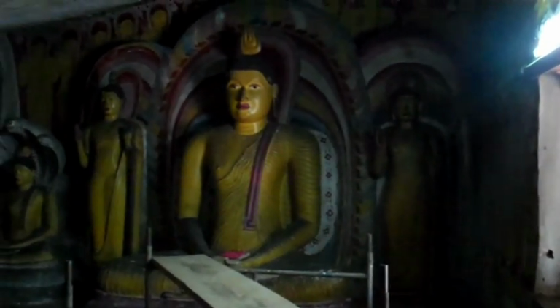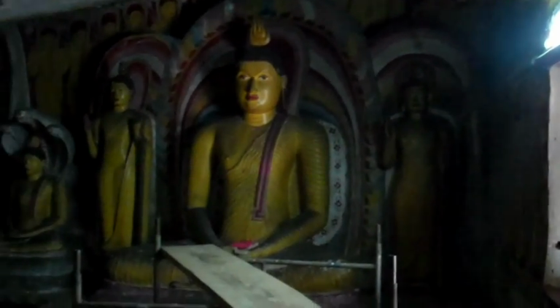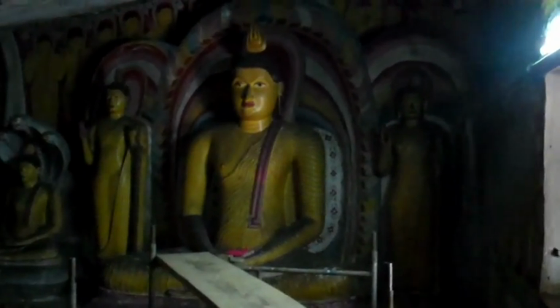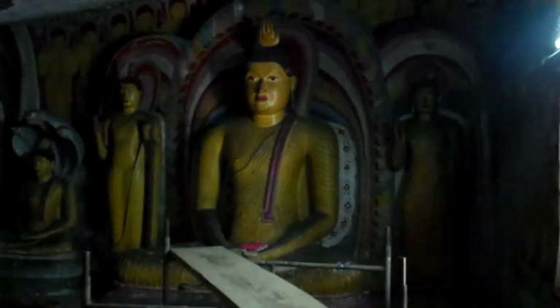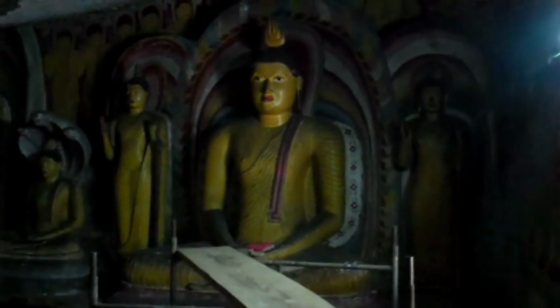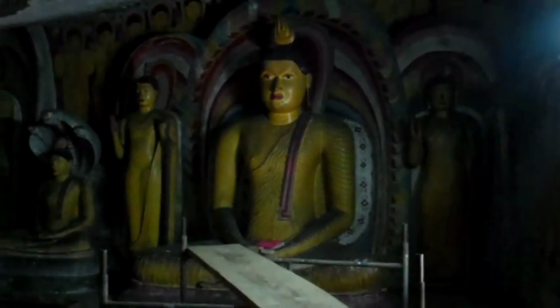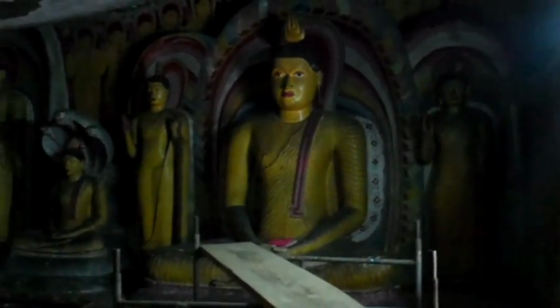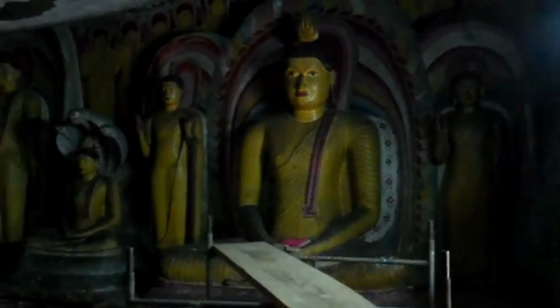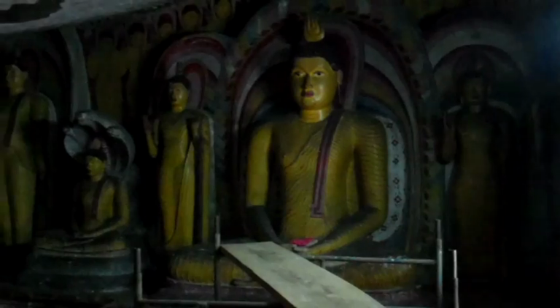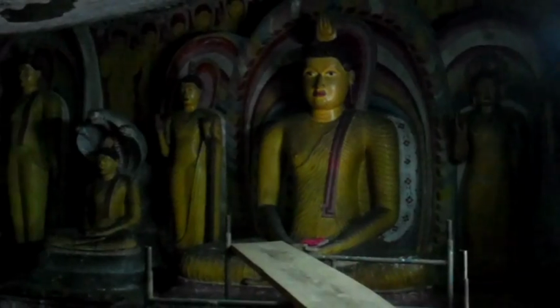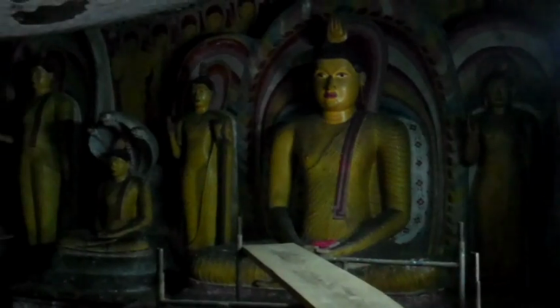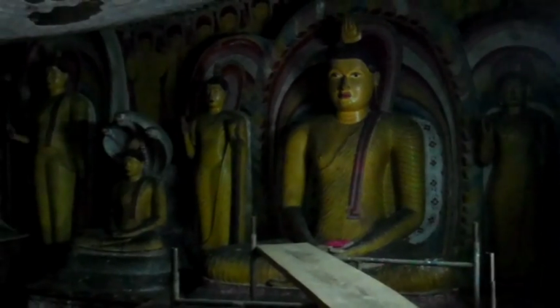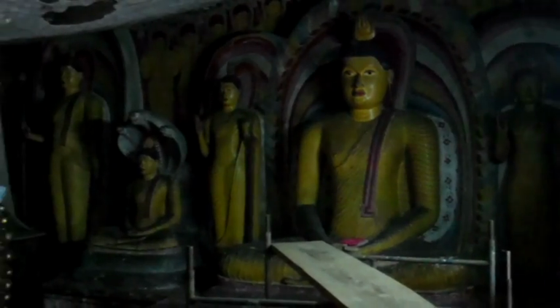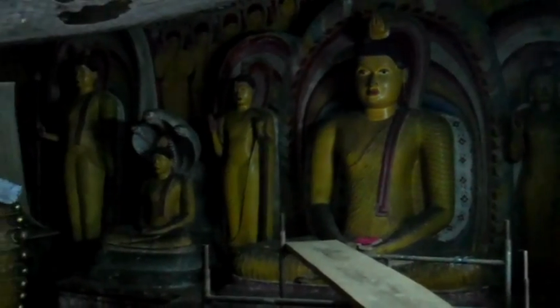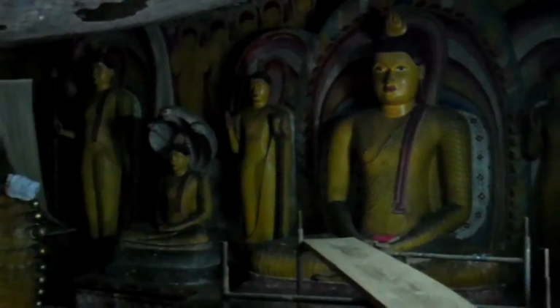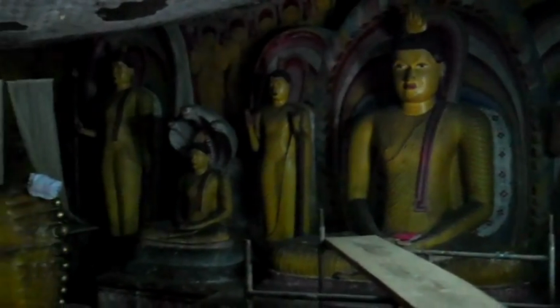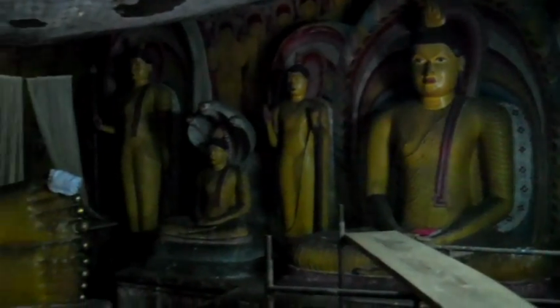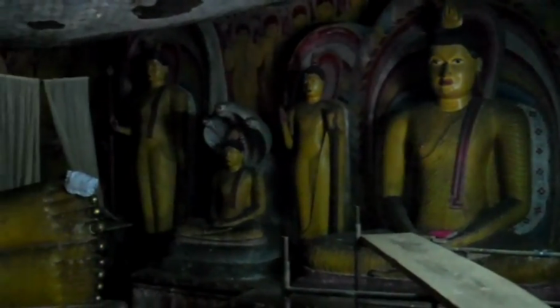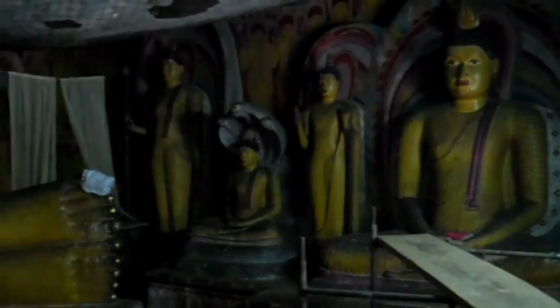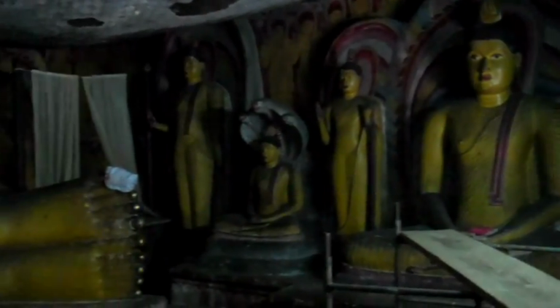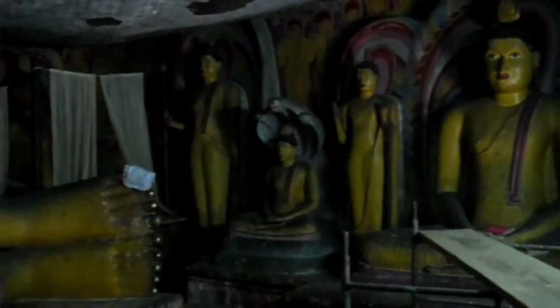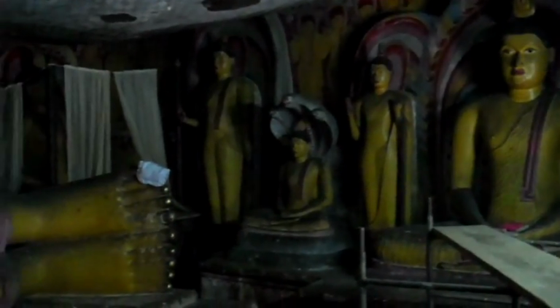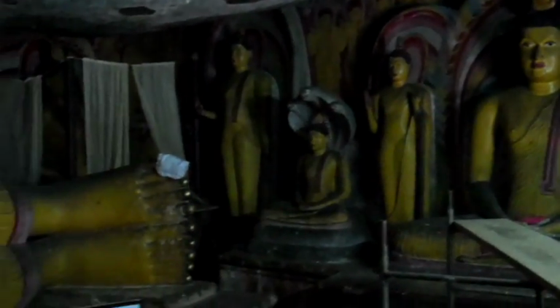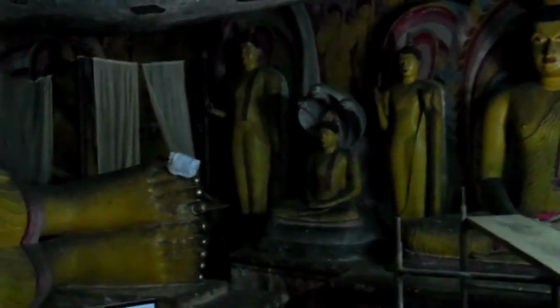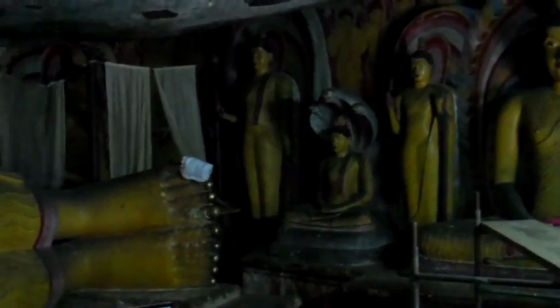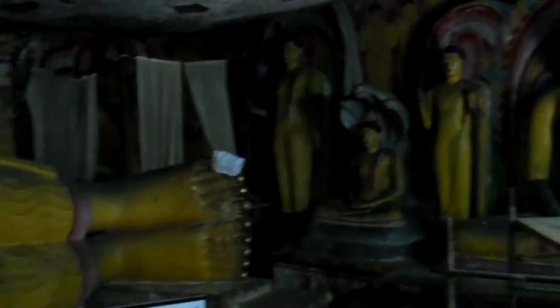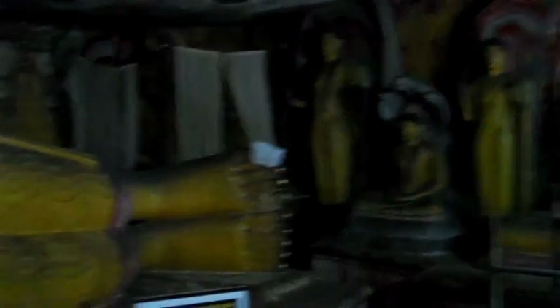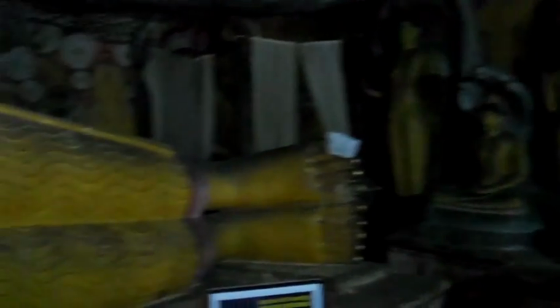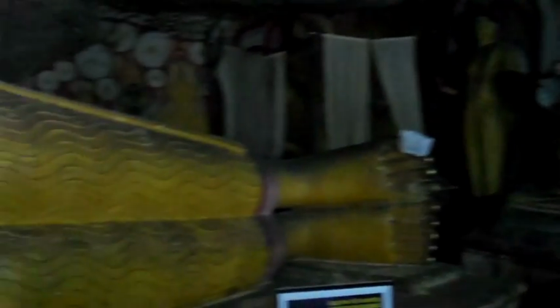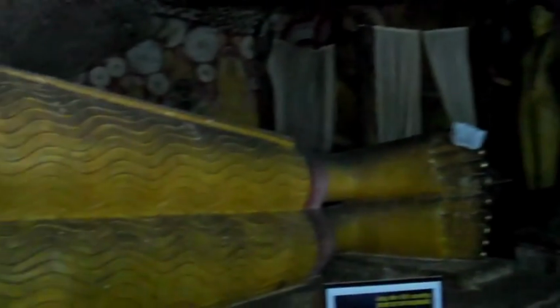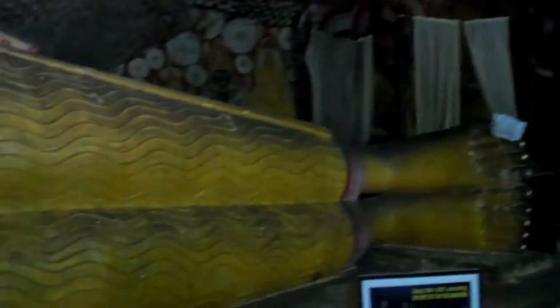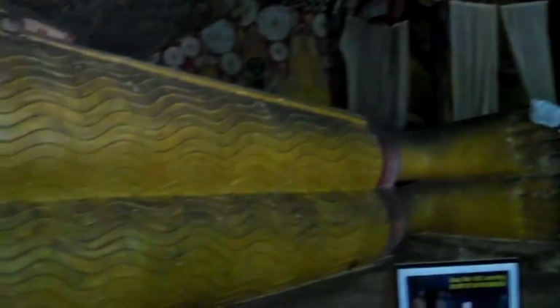Right now we're in the fifth cave, and this is one of the smallest ones. As you can see, it's just a big Buddha right here.